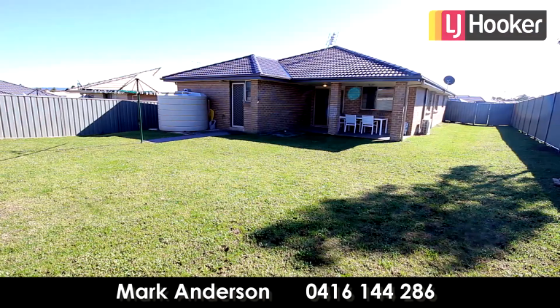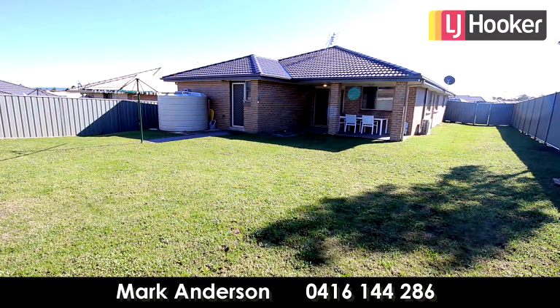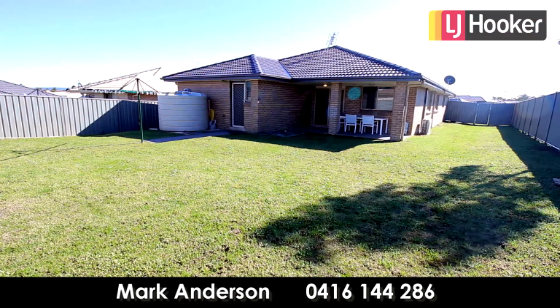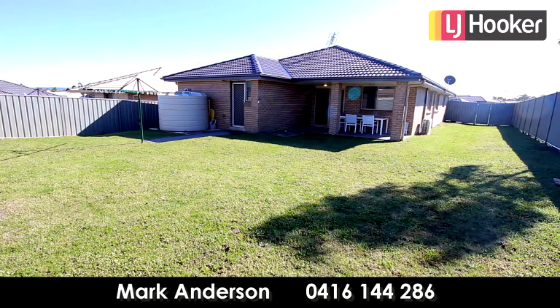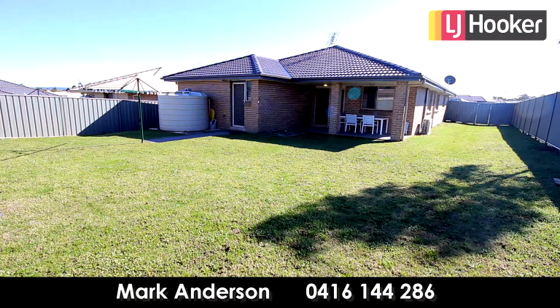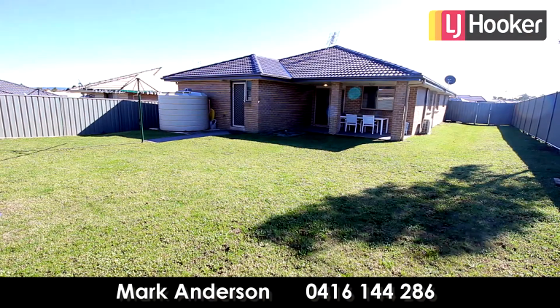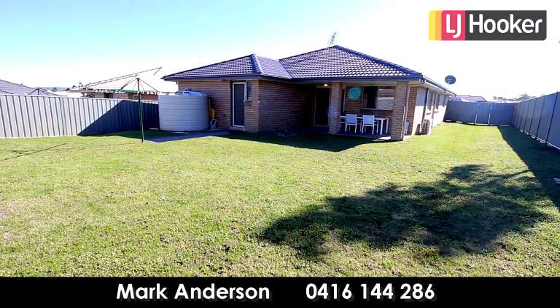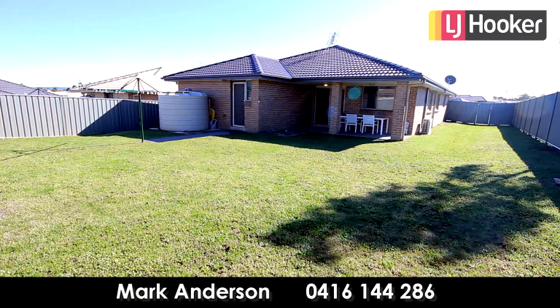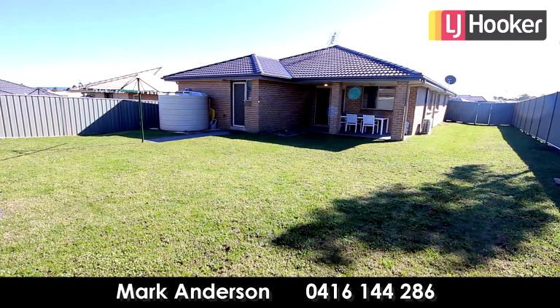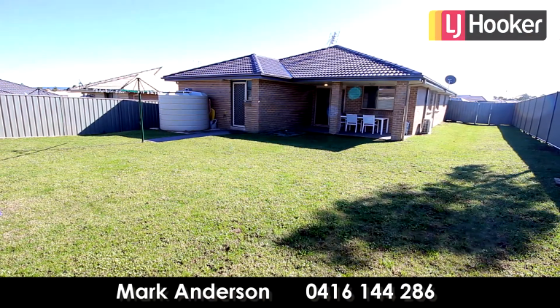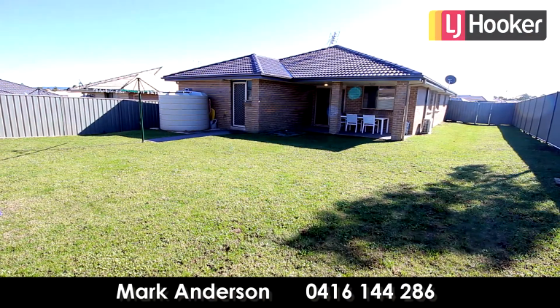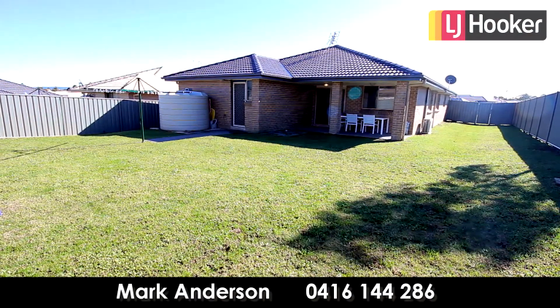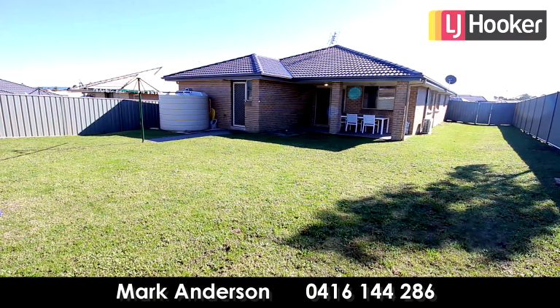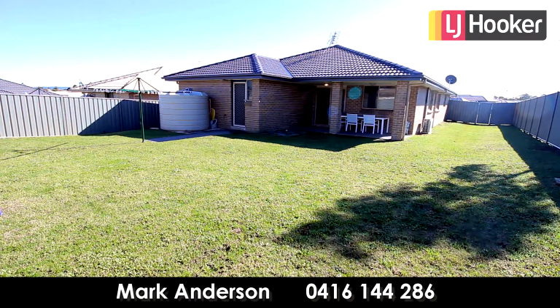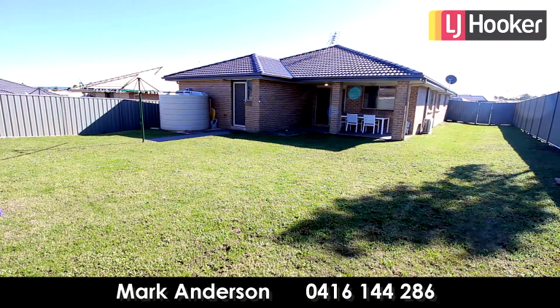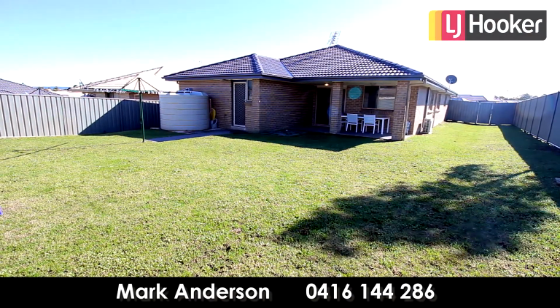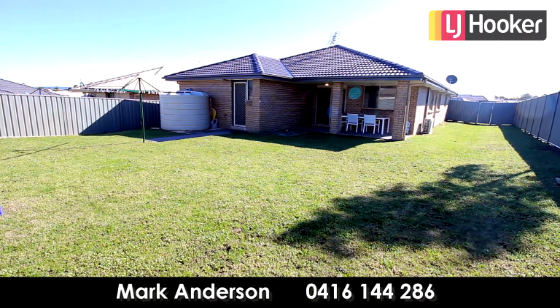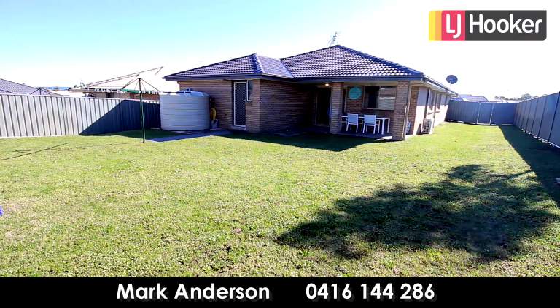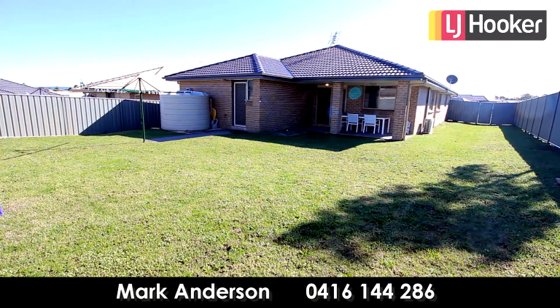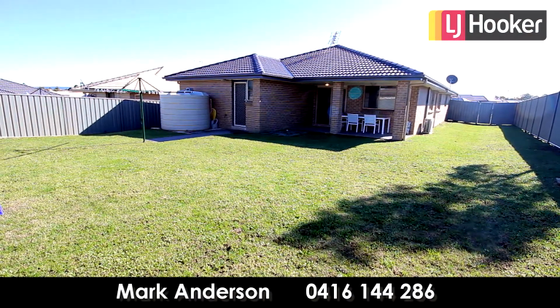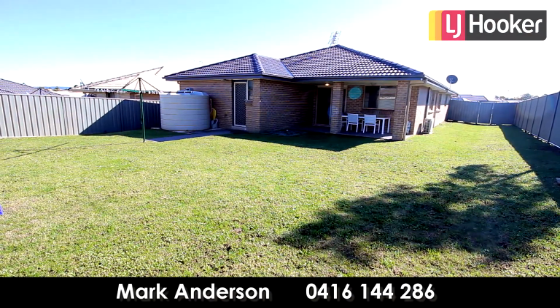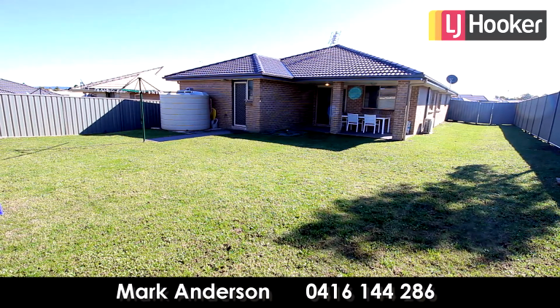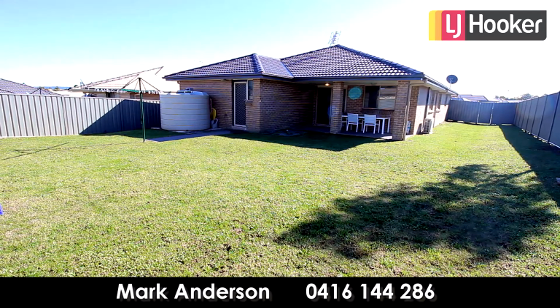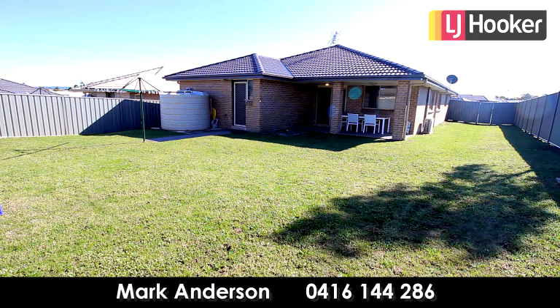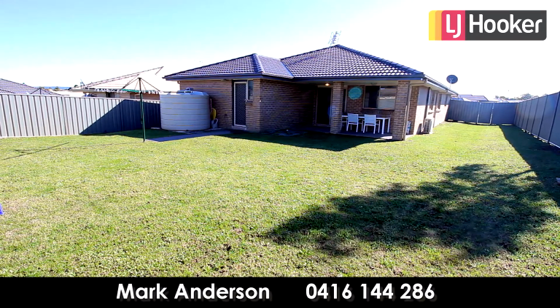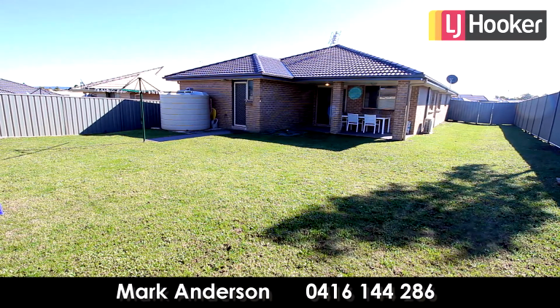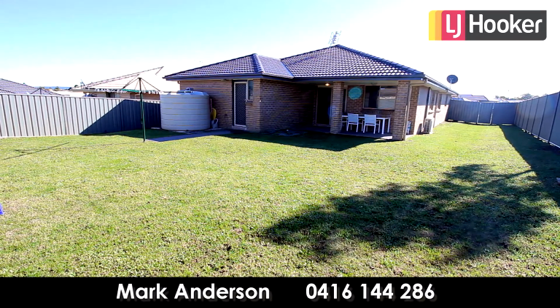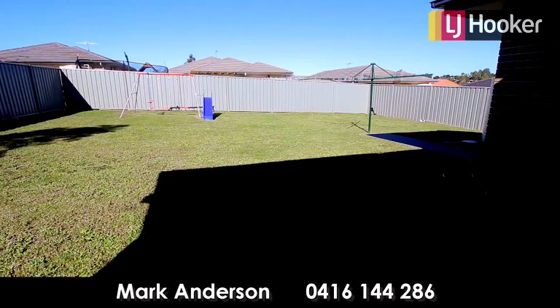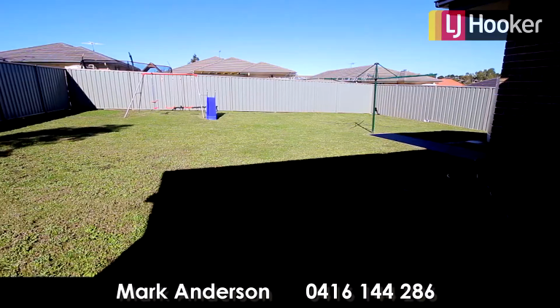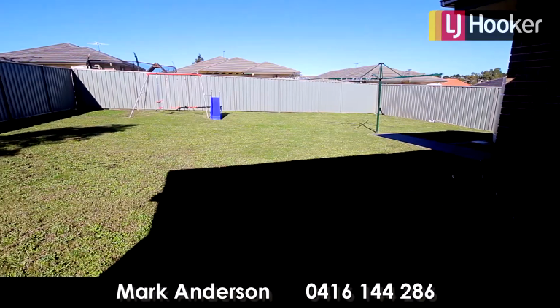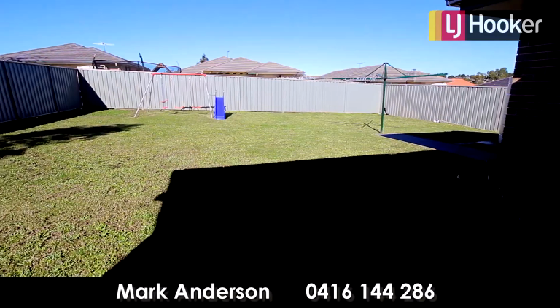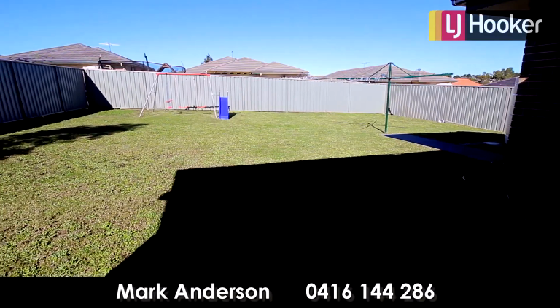Access to the back of the block is easily obtained through a side lane past the garage.